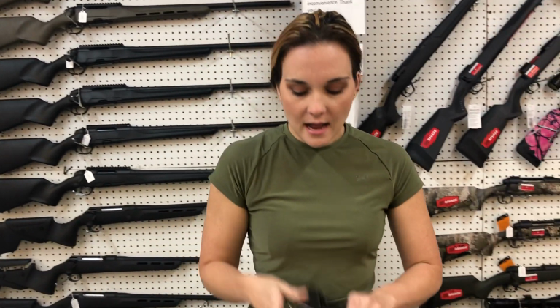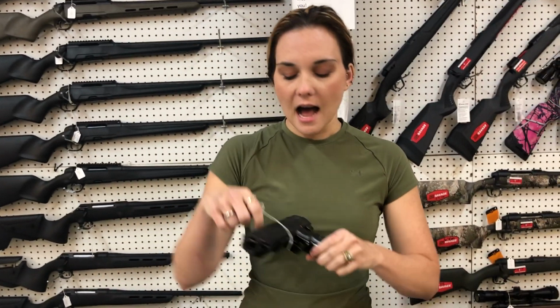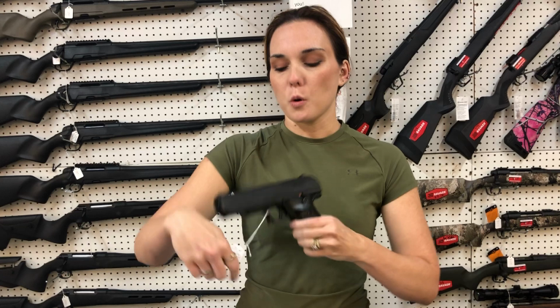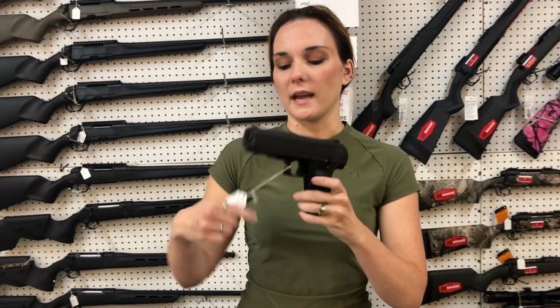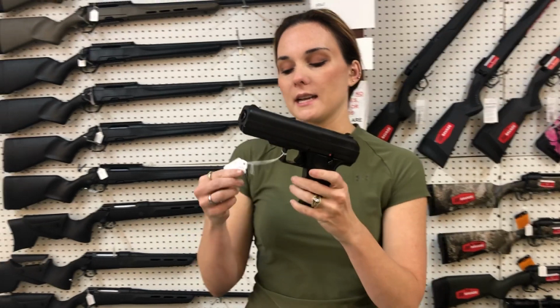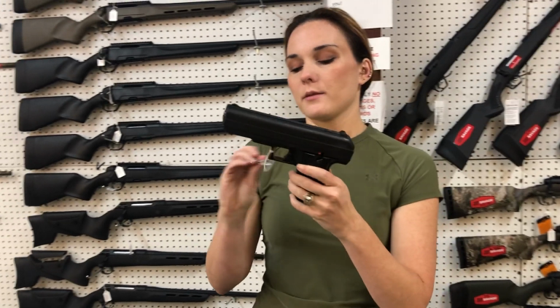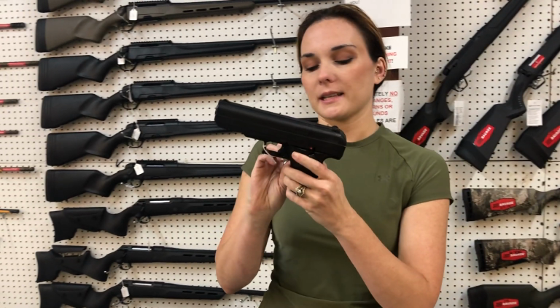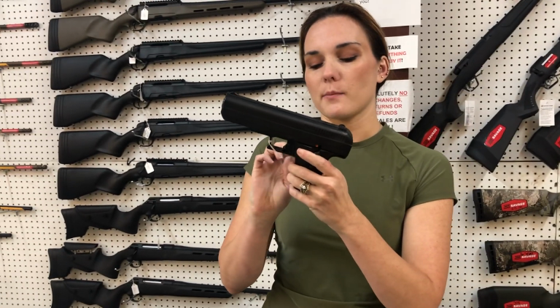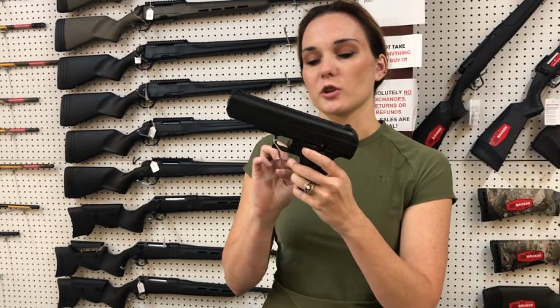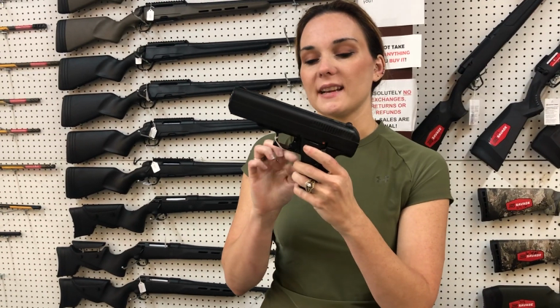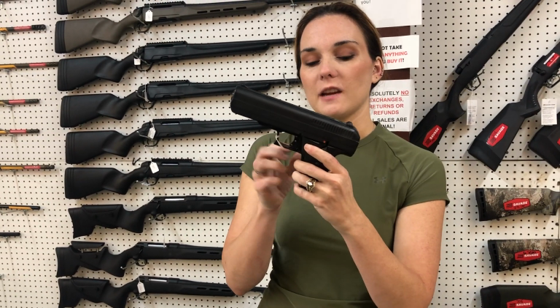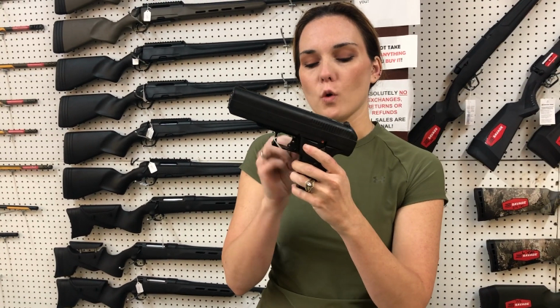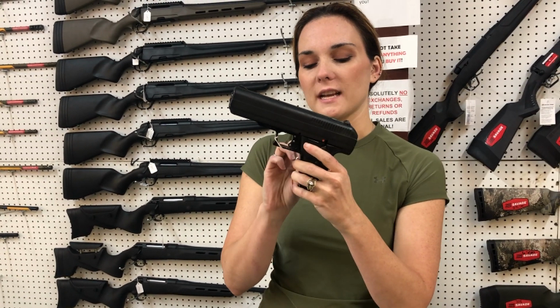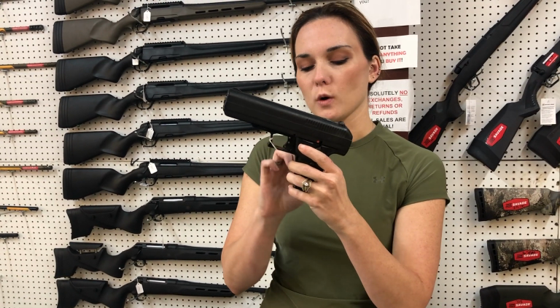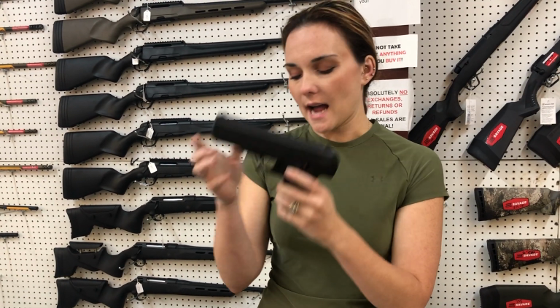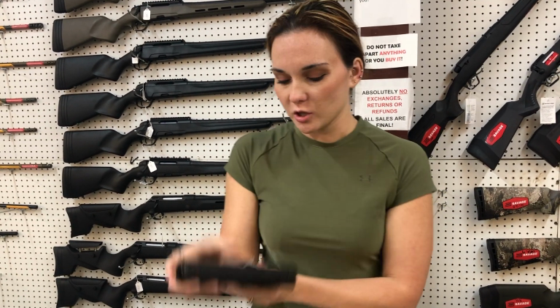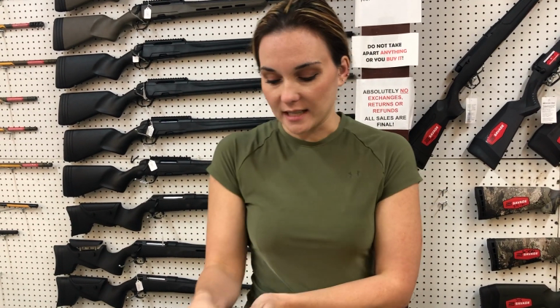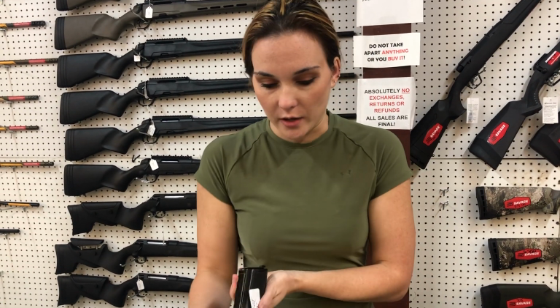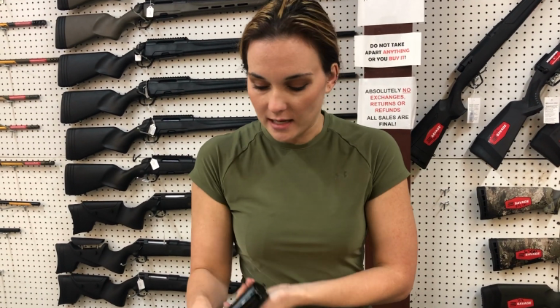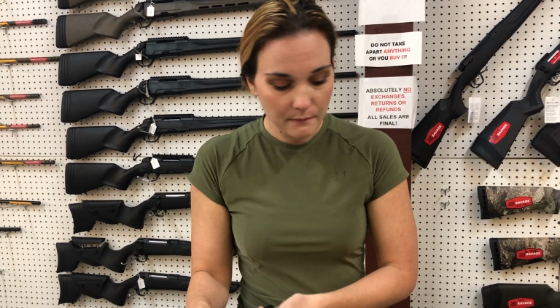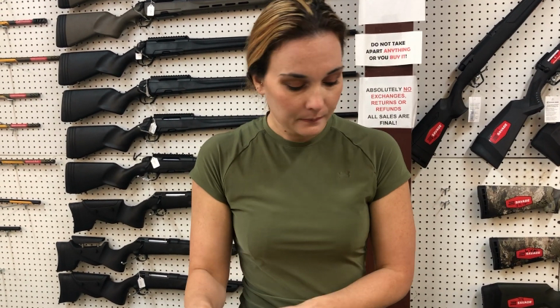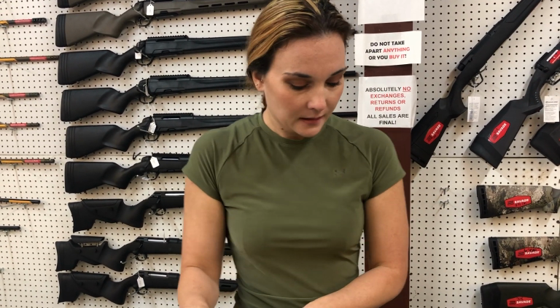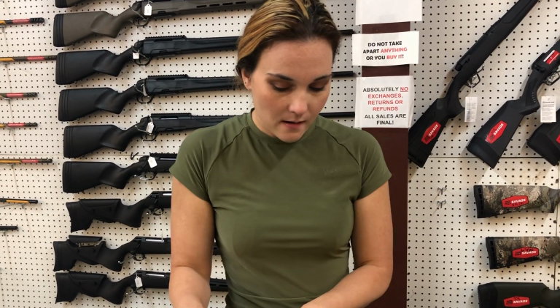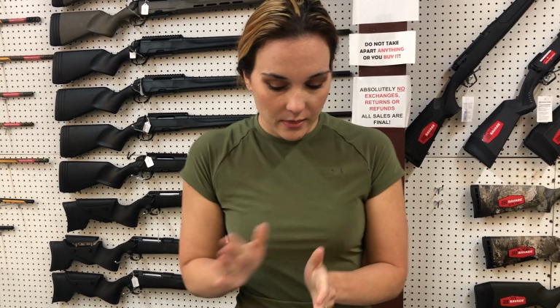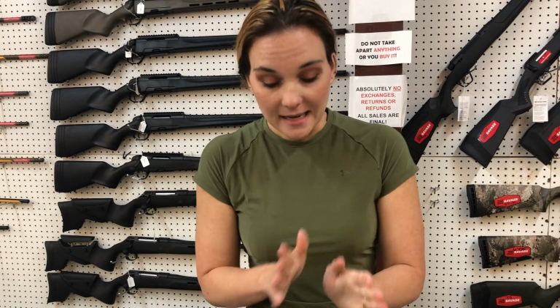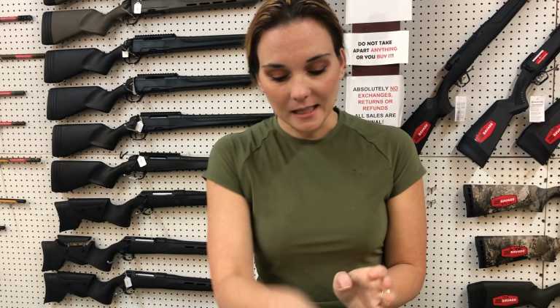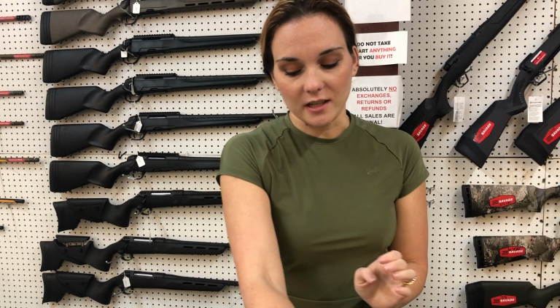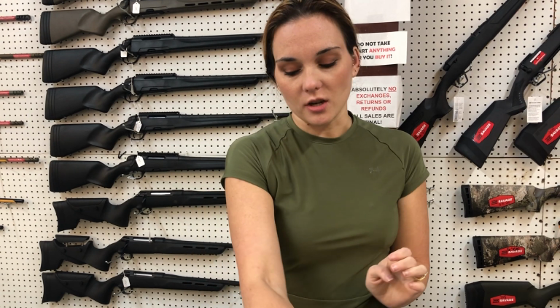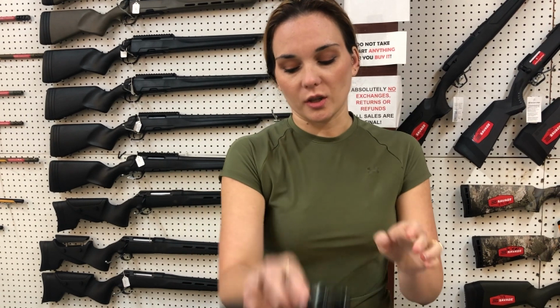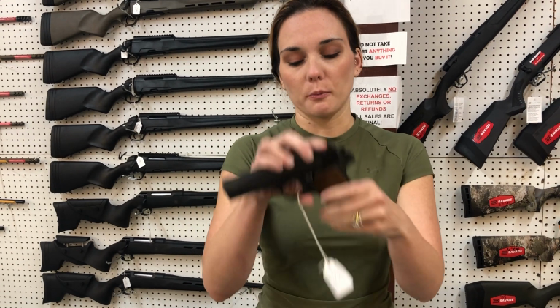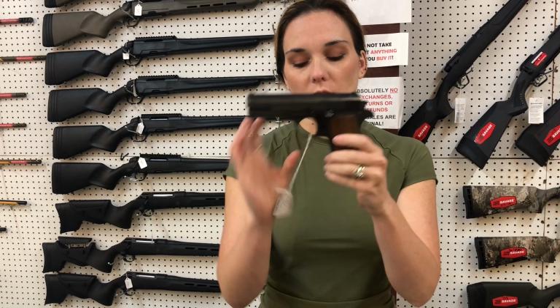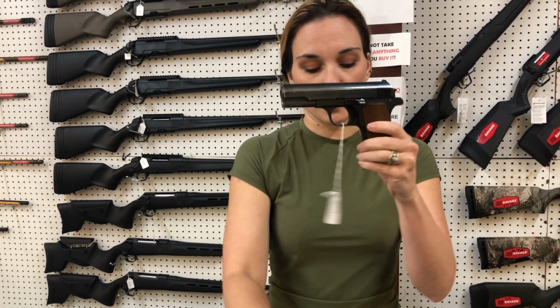Hi-Point. This is going to be your JC 40, 40 caliber. She's 100. These things are super, super cool.